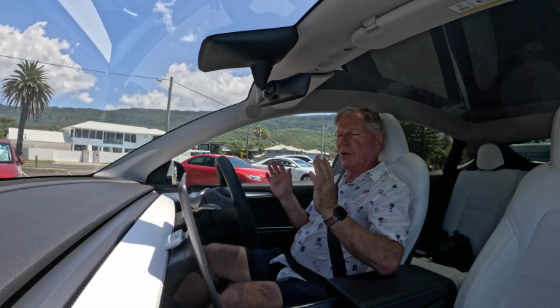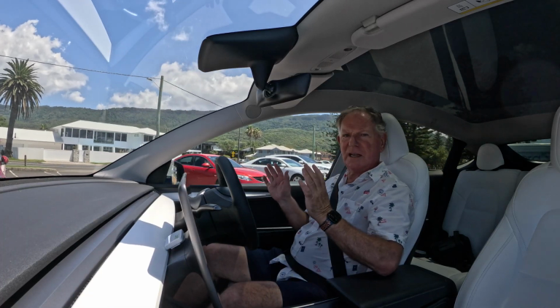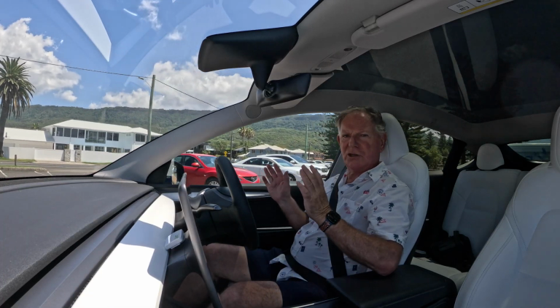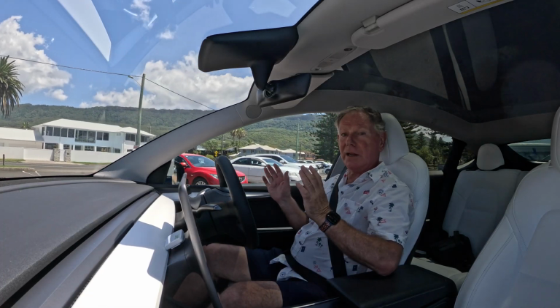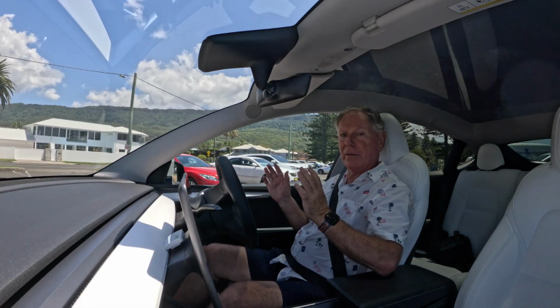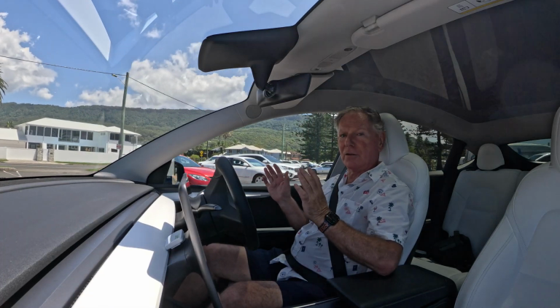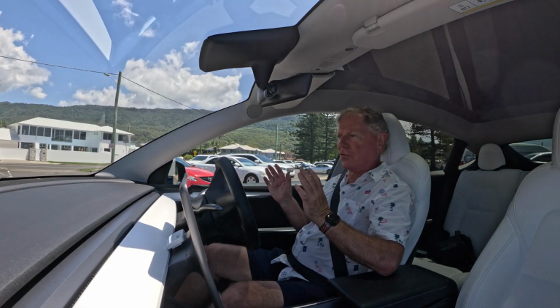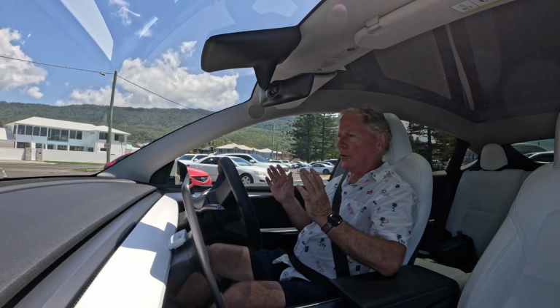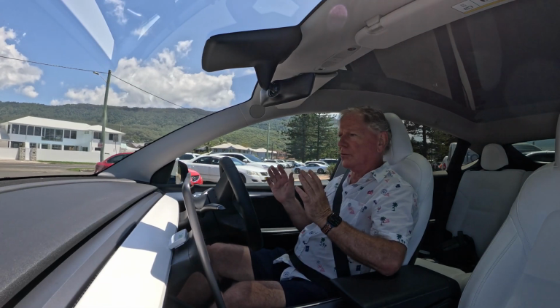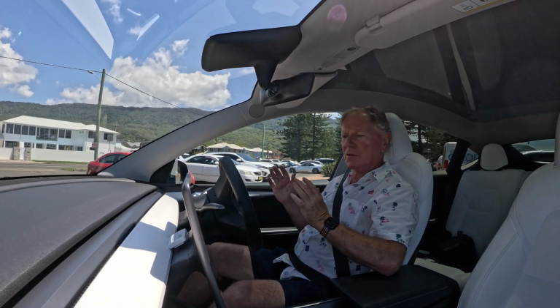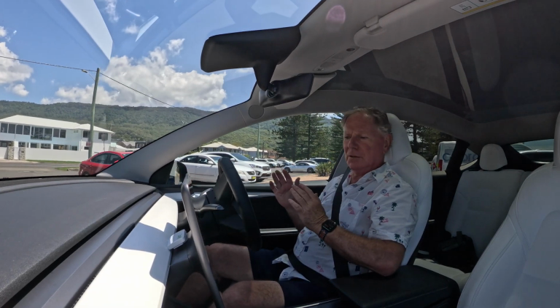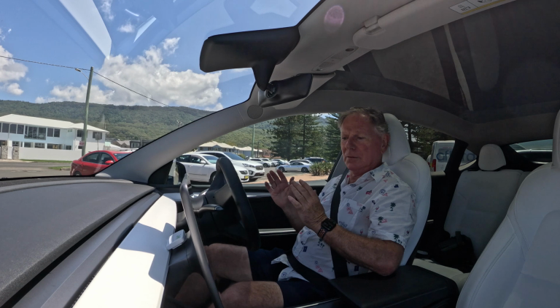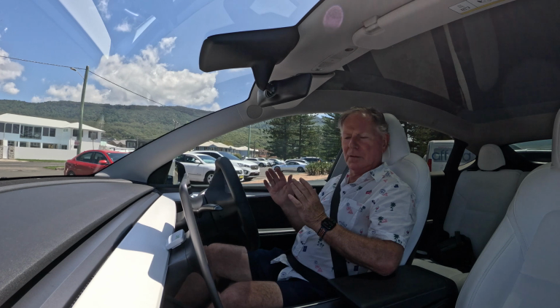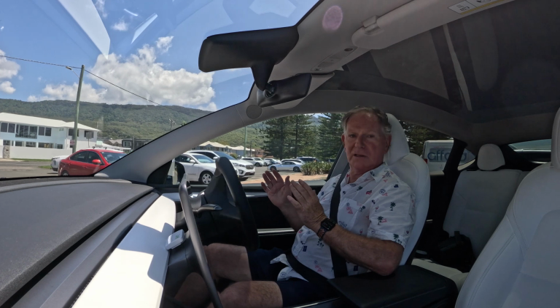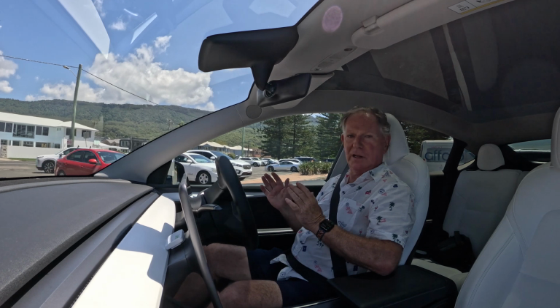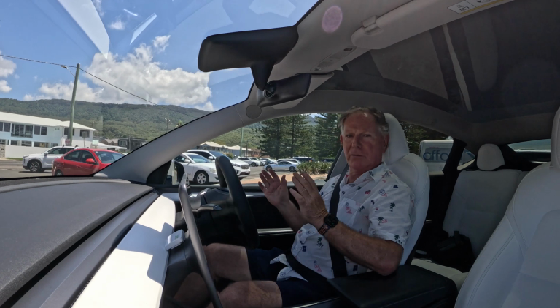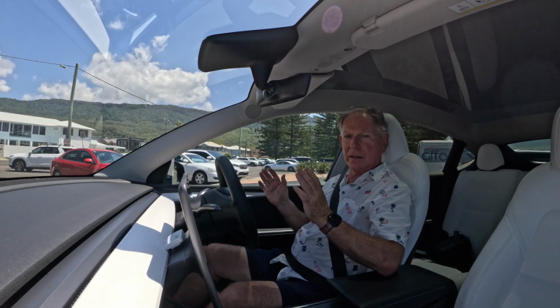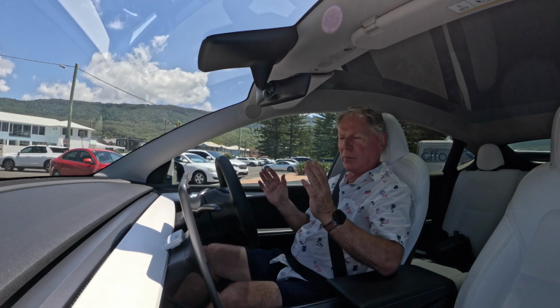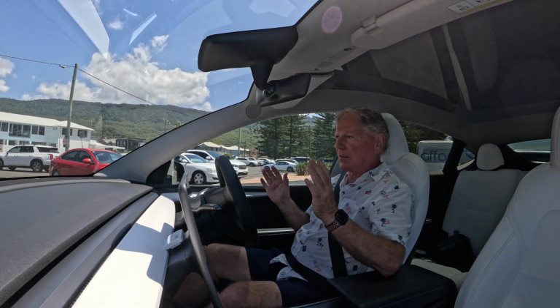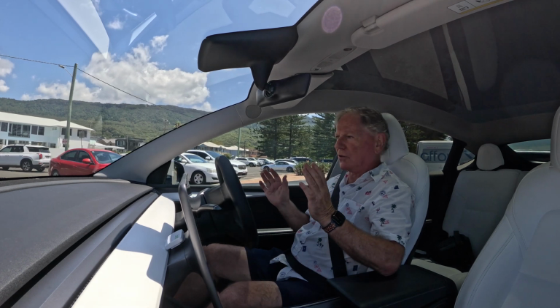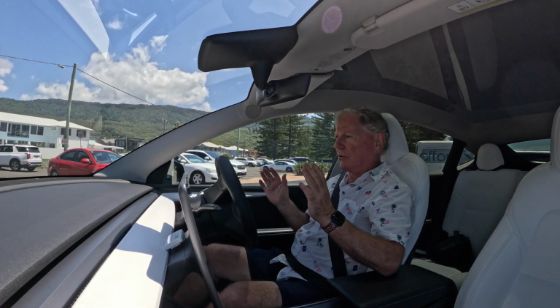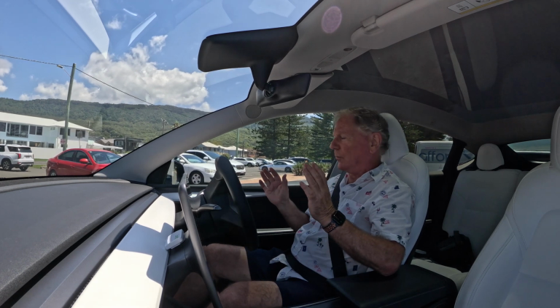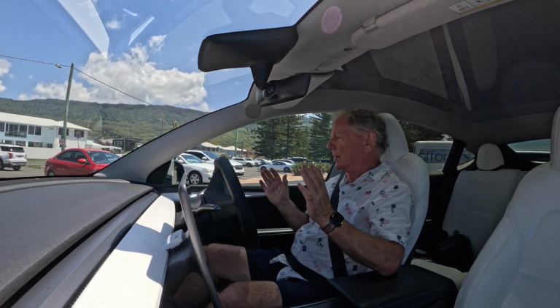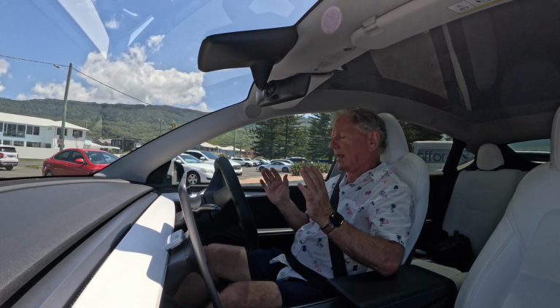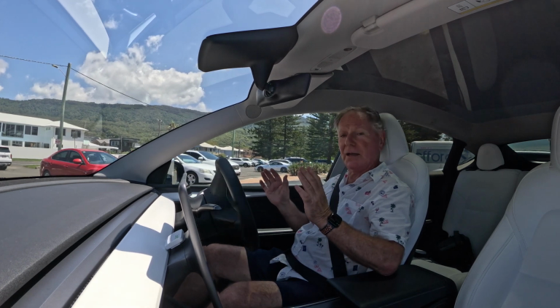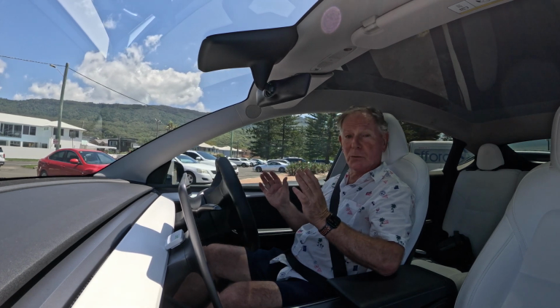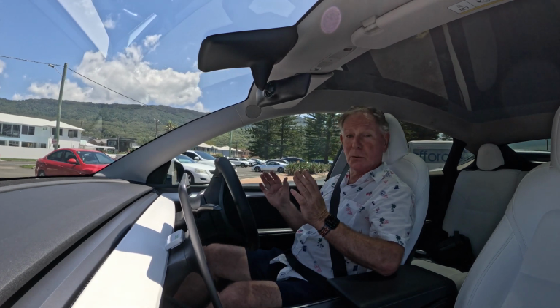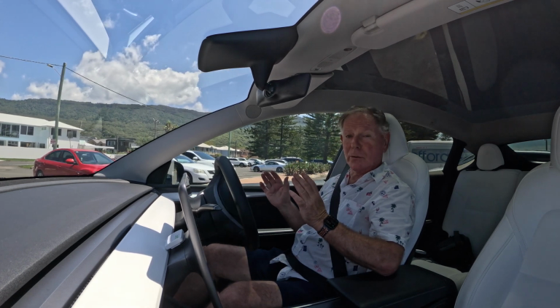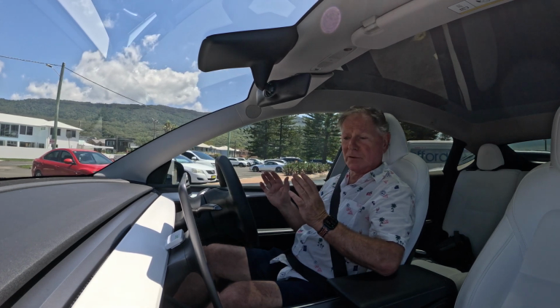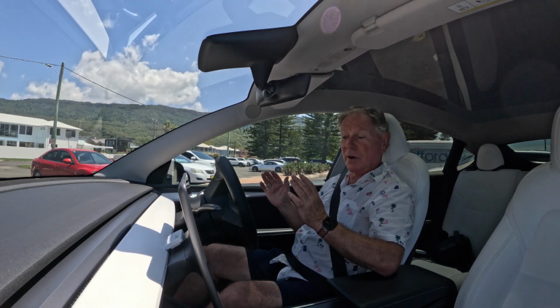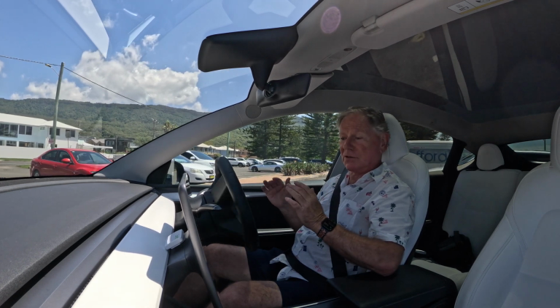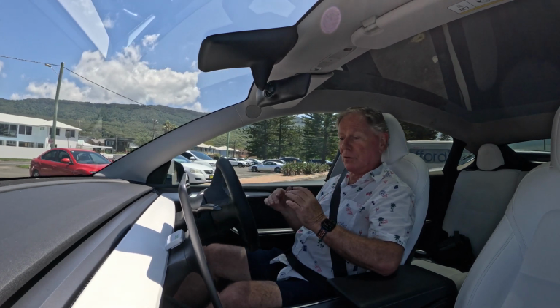I'm not touching any of the controls — the accelerator, the brake, the steering wheel. The car is doing all of this by itself.